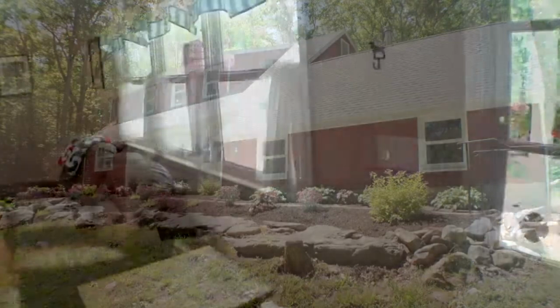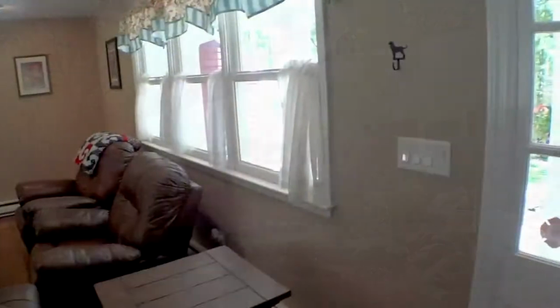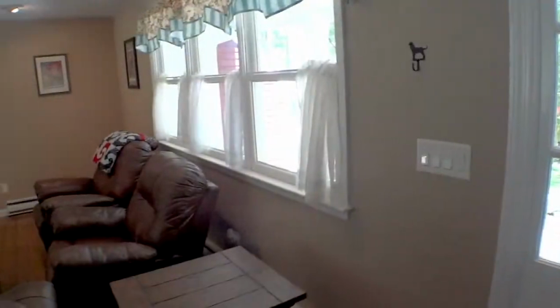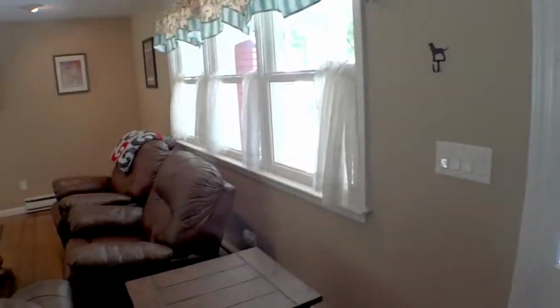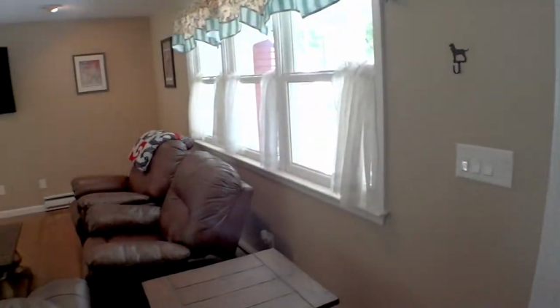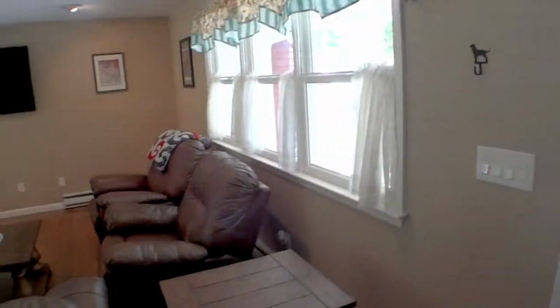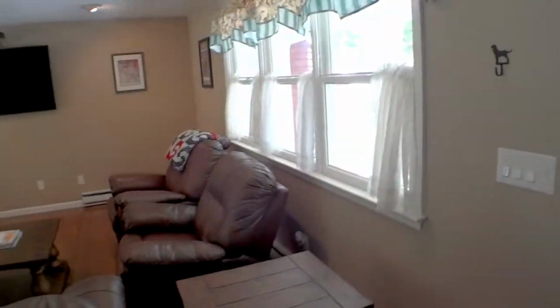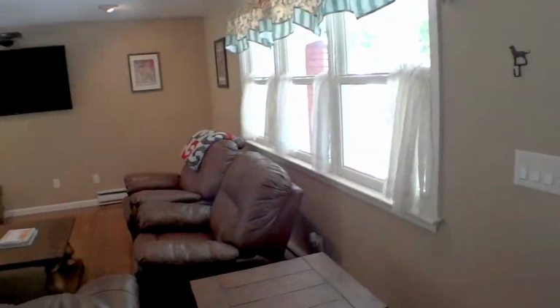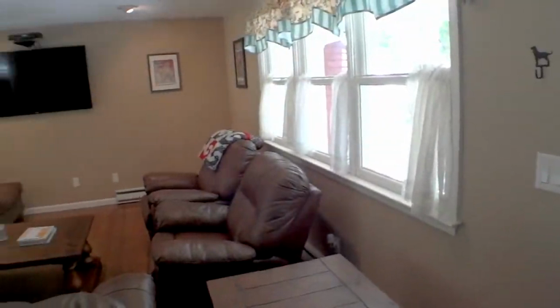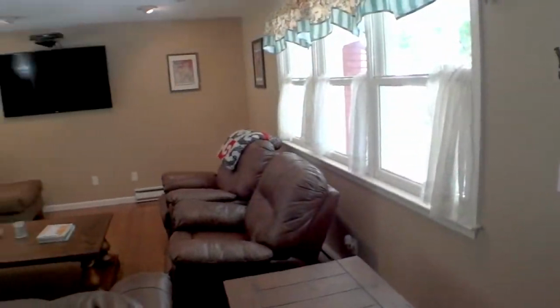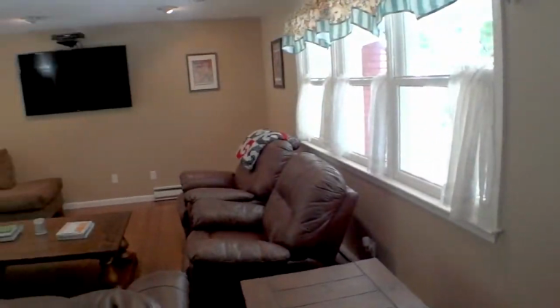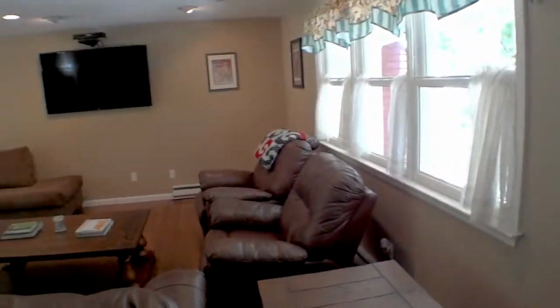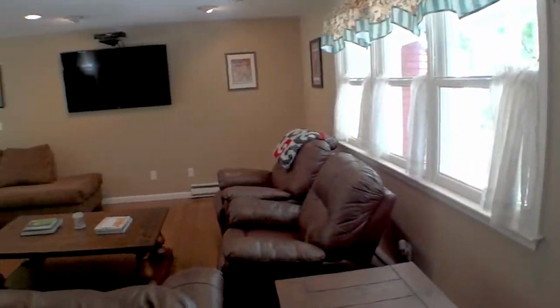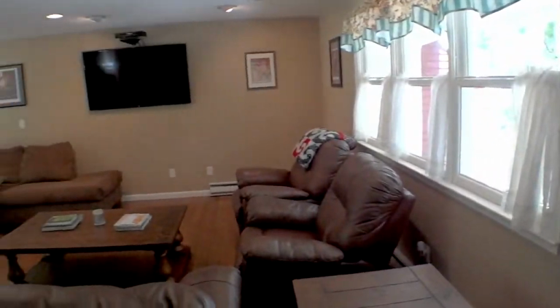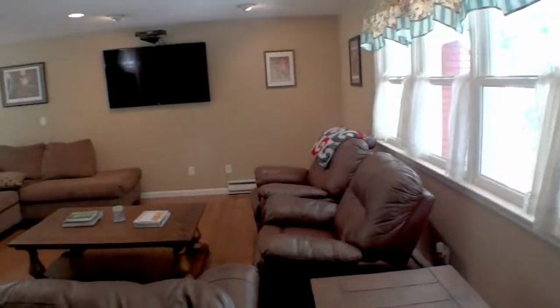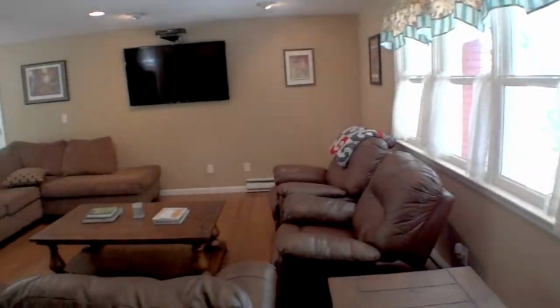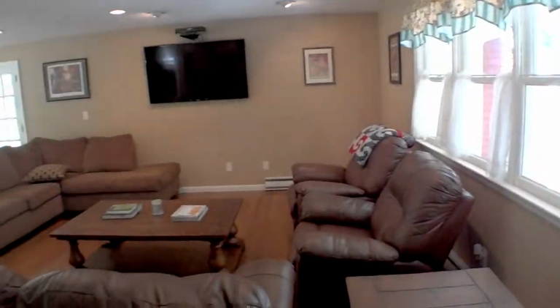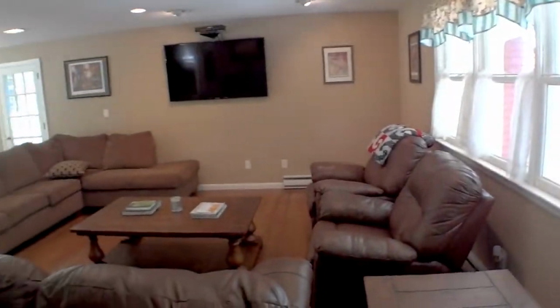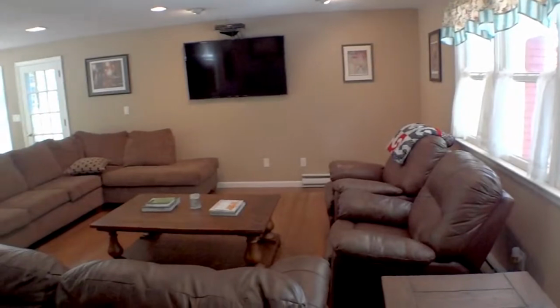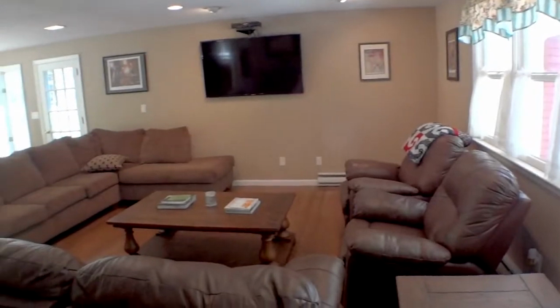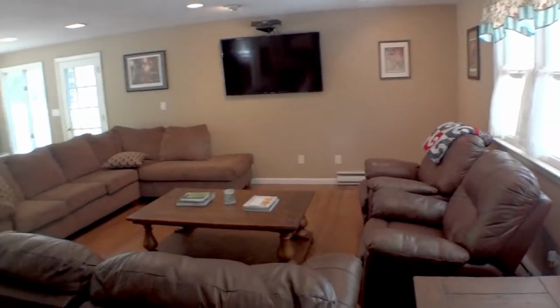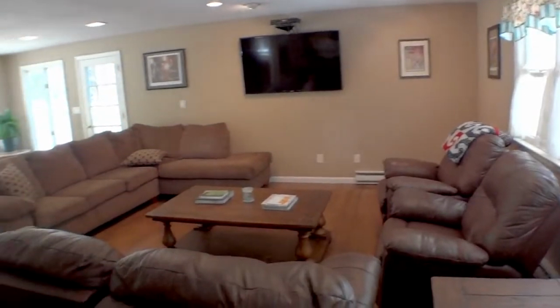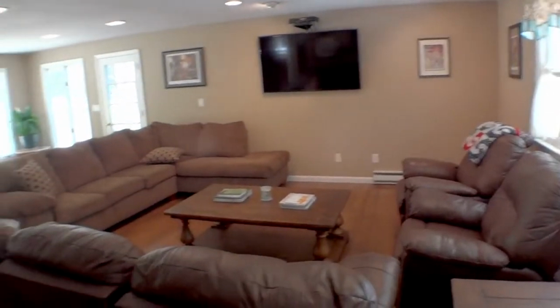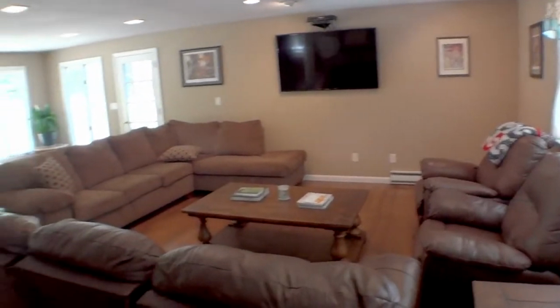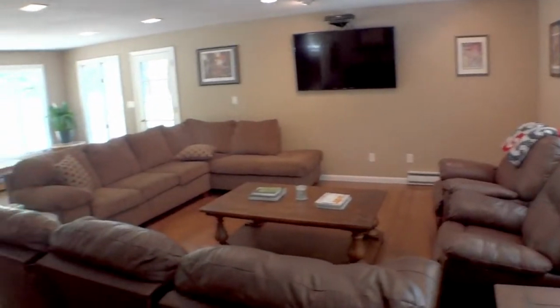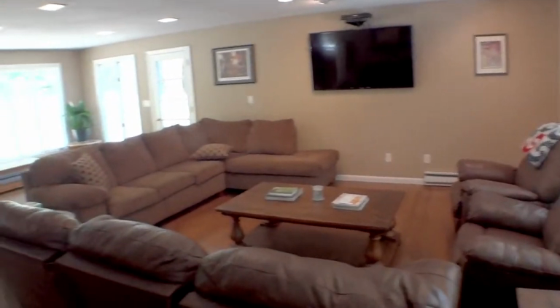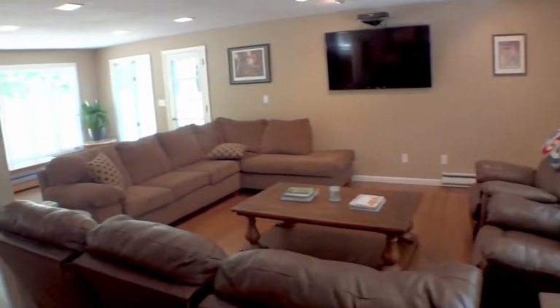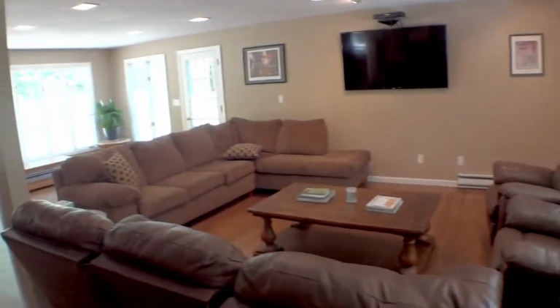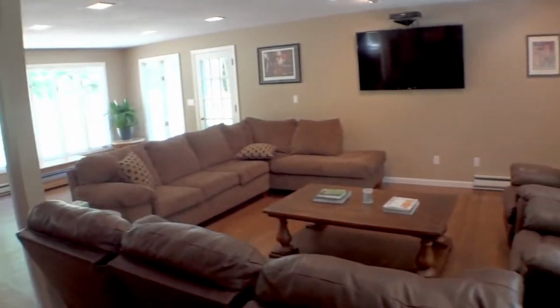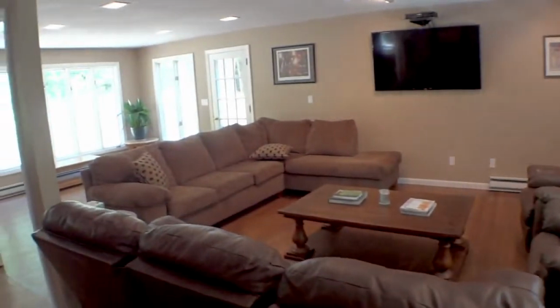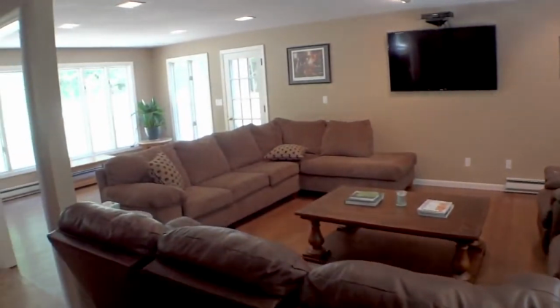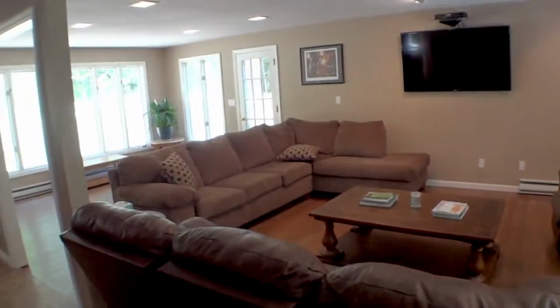Walking in from the front door, you're greeted by the open floor plan and a large front-to-back living room.